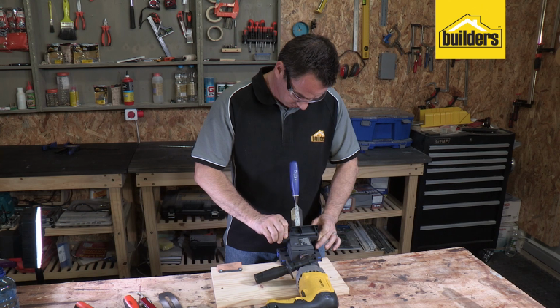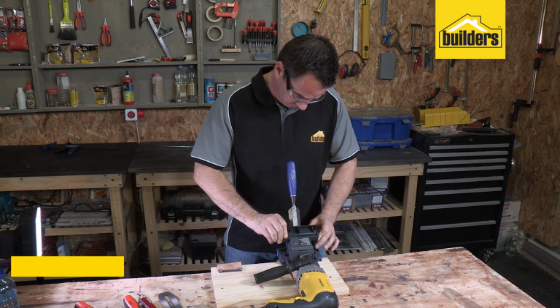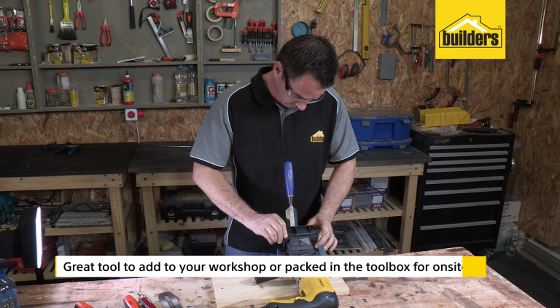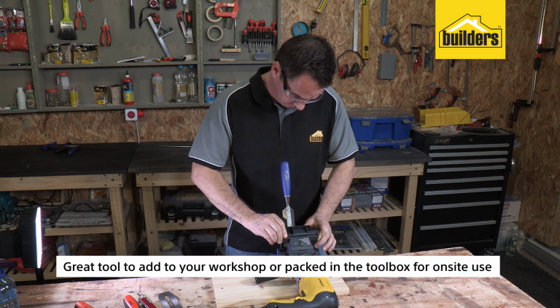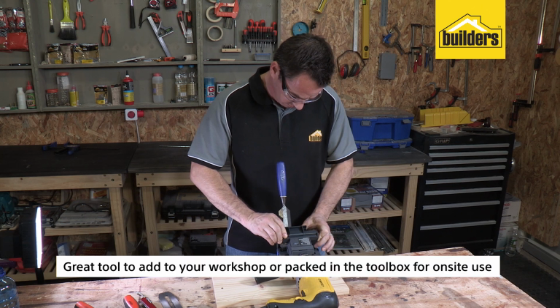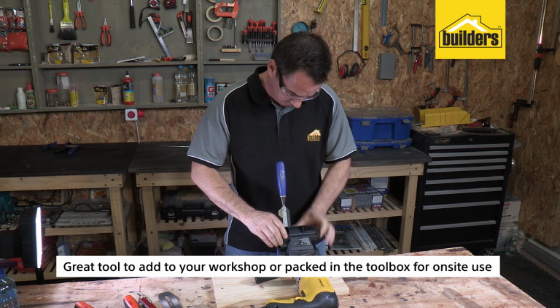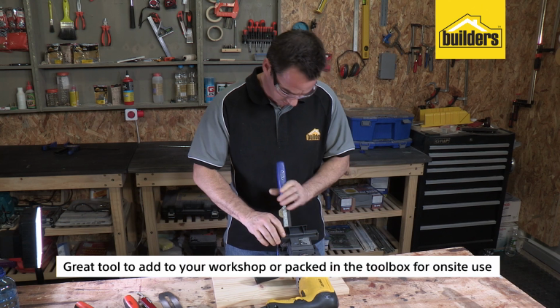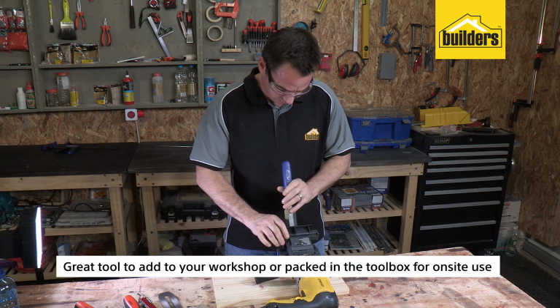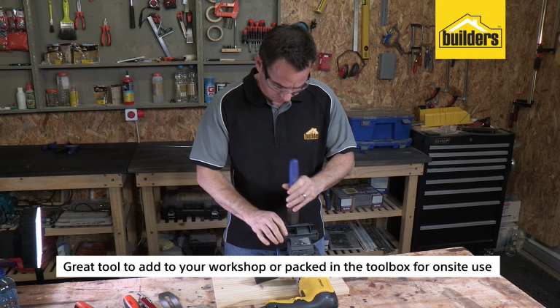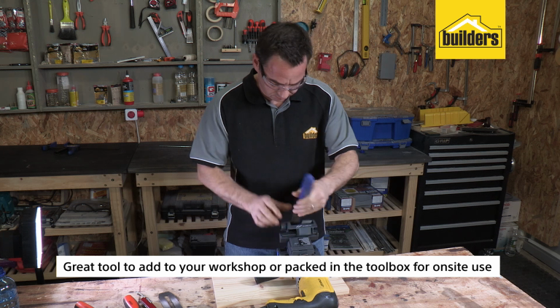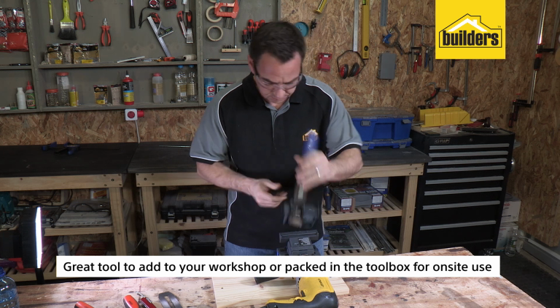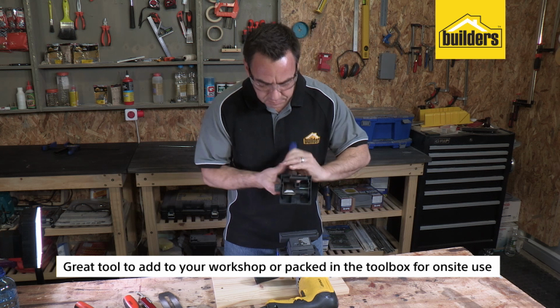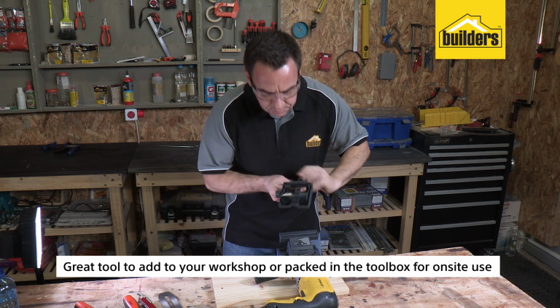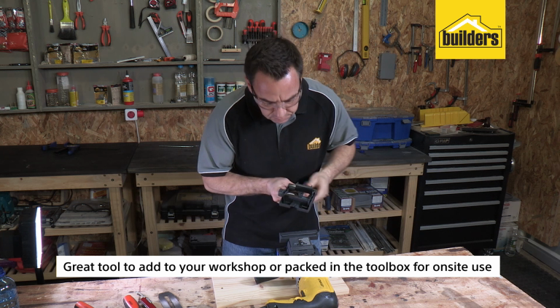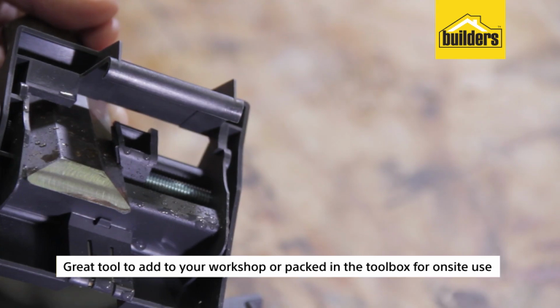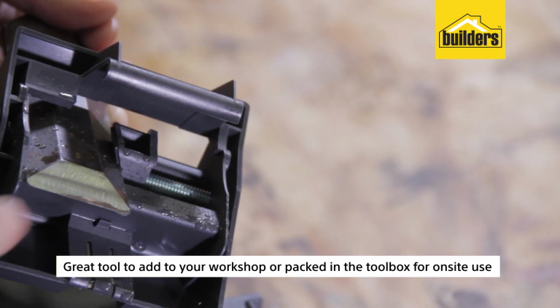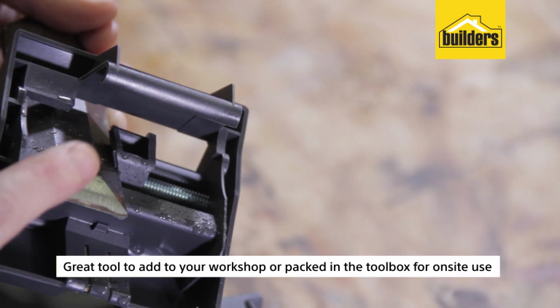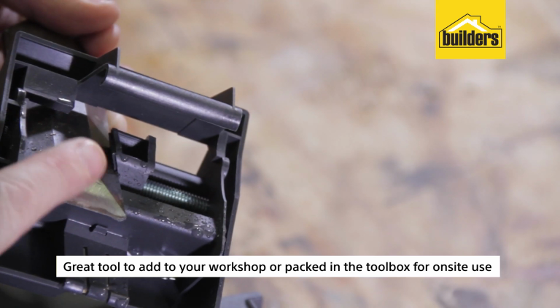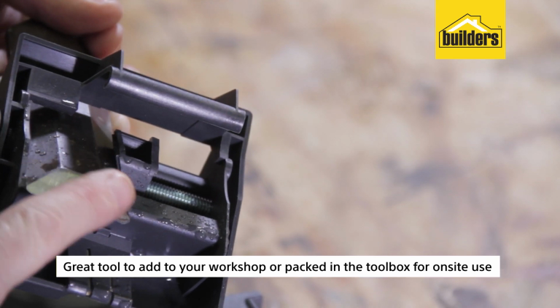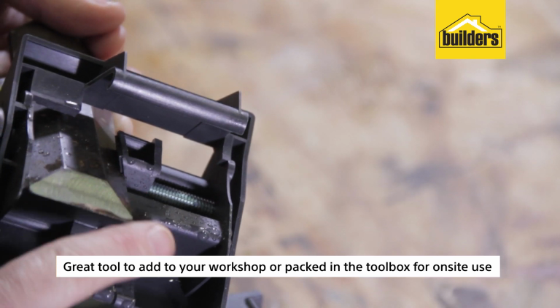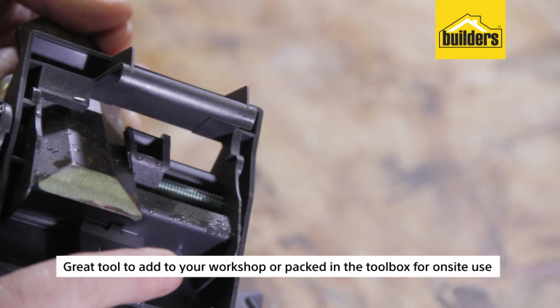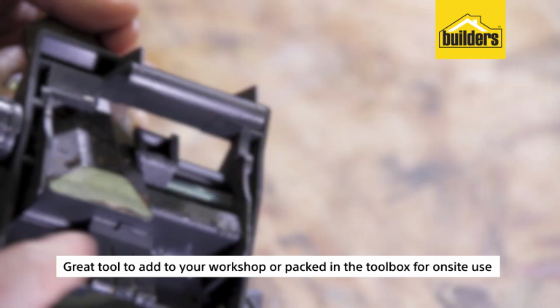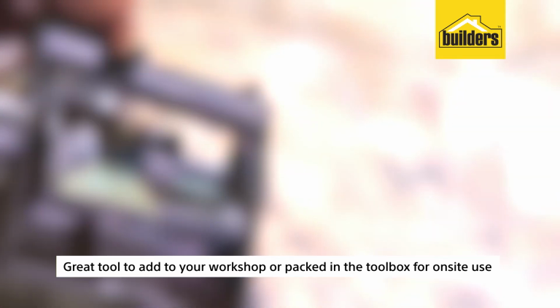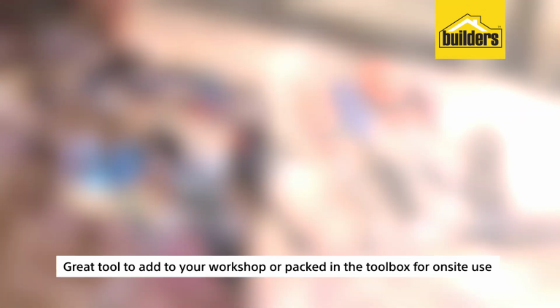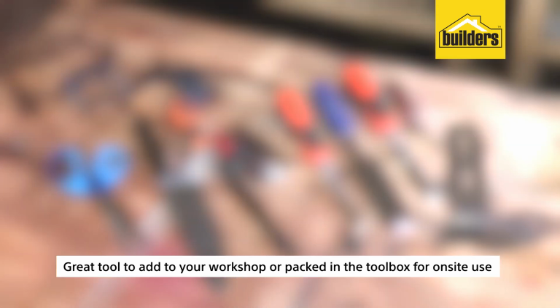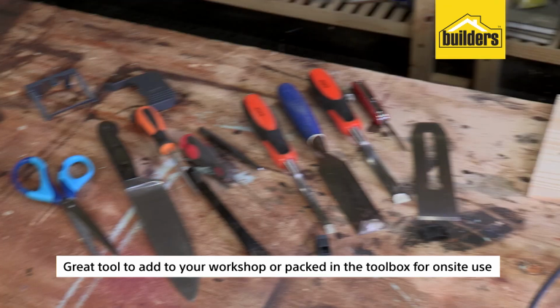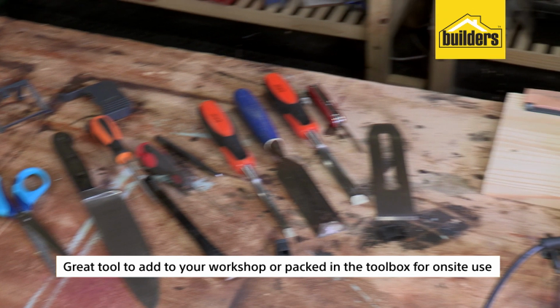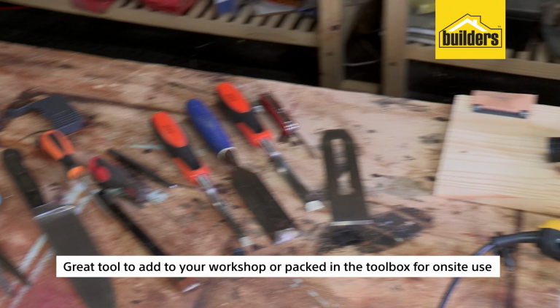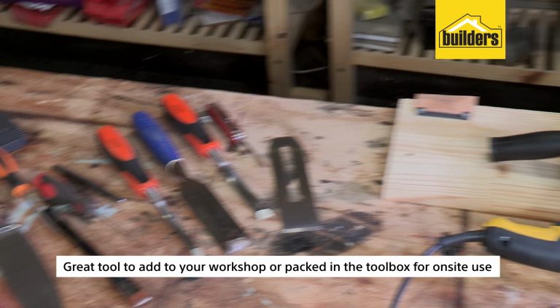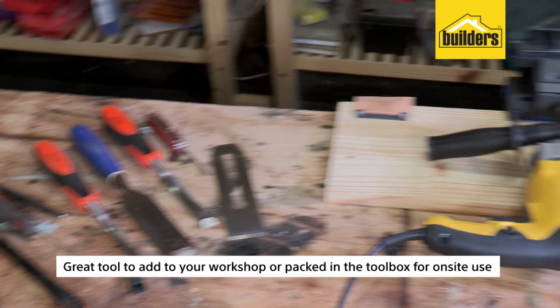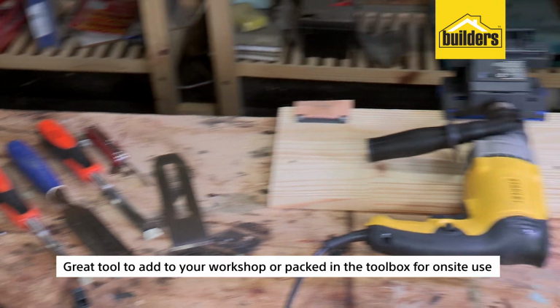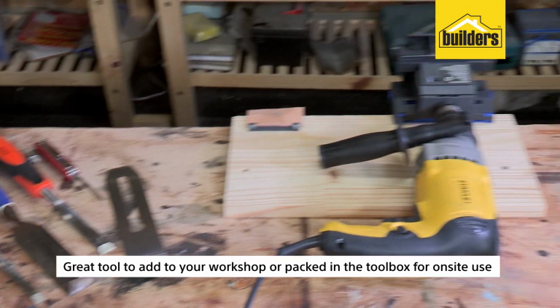Overall, this is a great tool to add to your workshop for home and DIY use, or it can be packed in a toolbox for on-site use when needed.